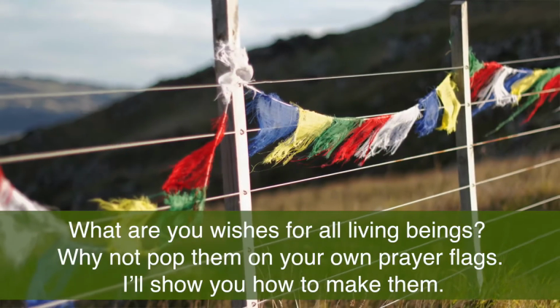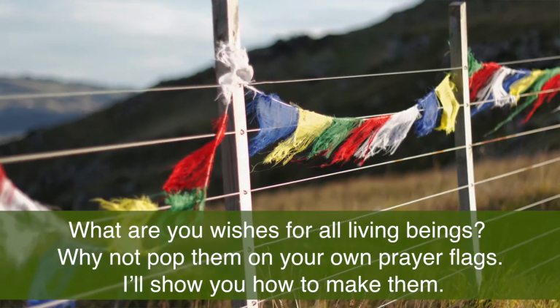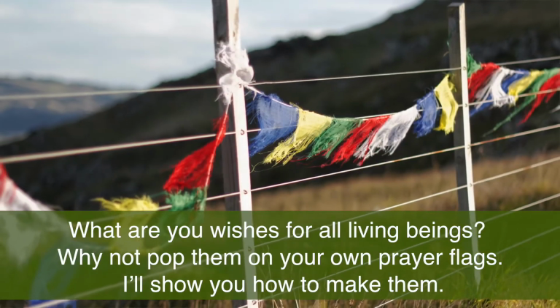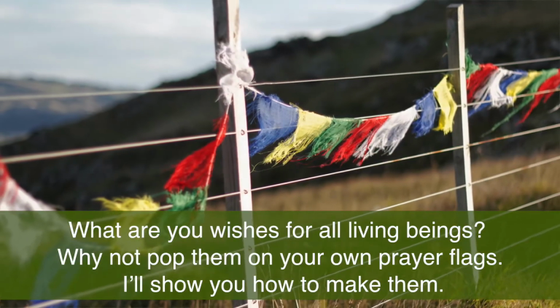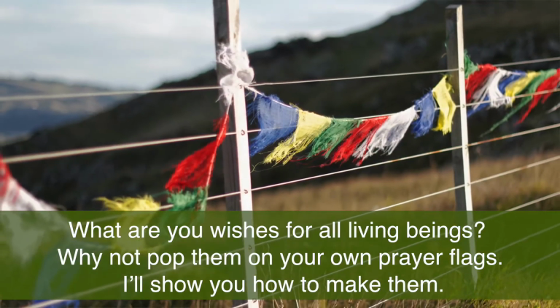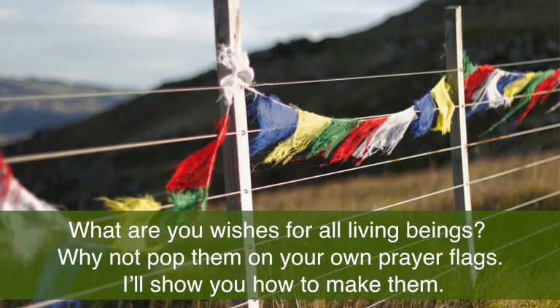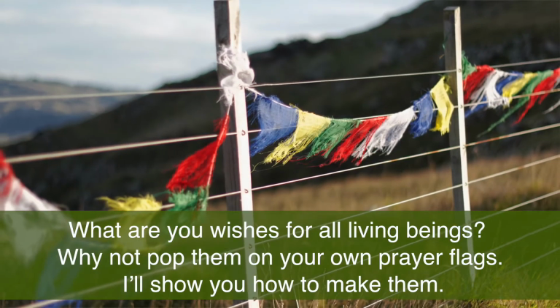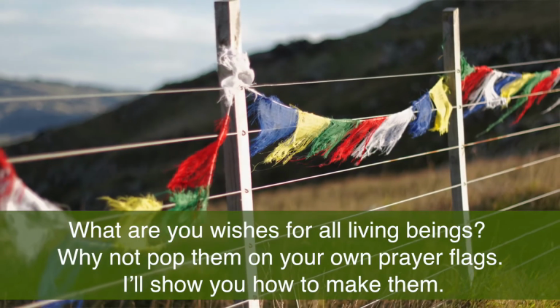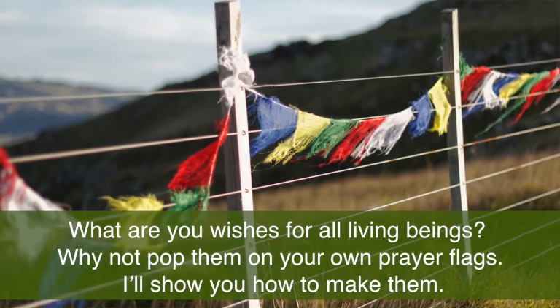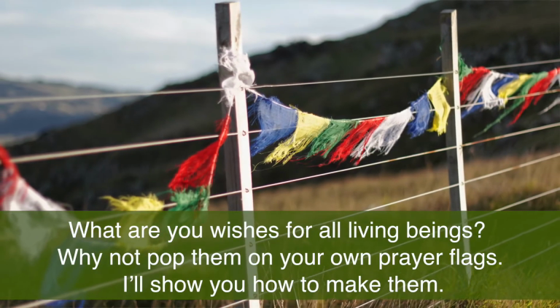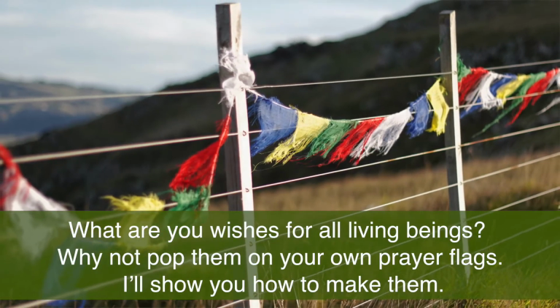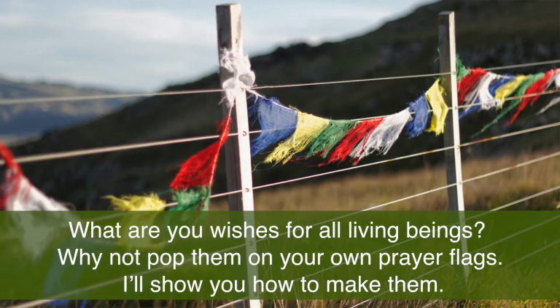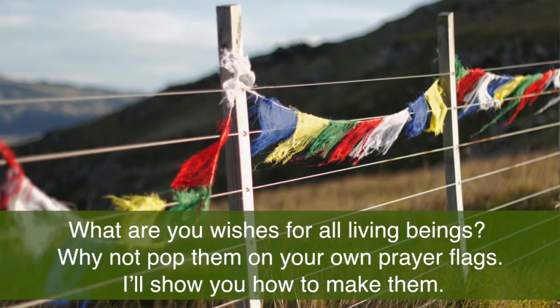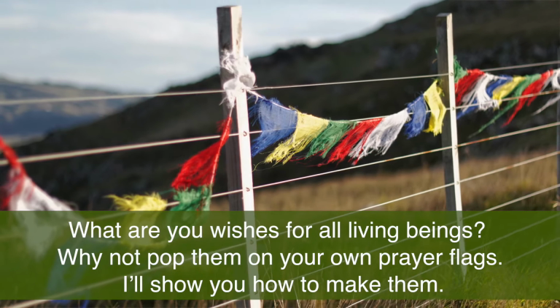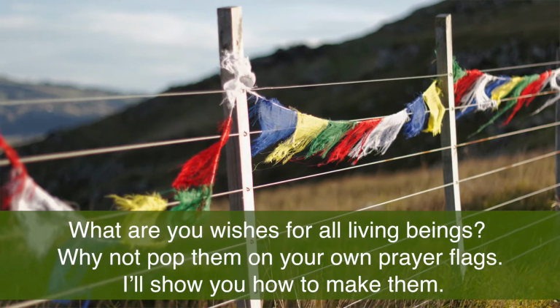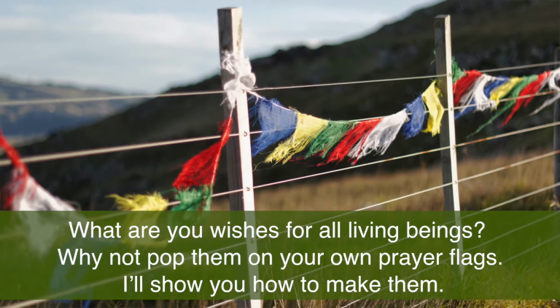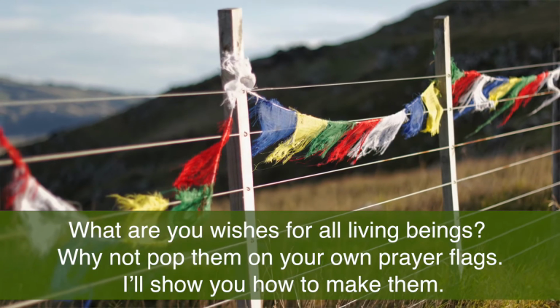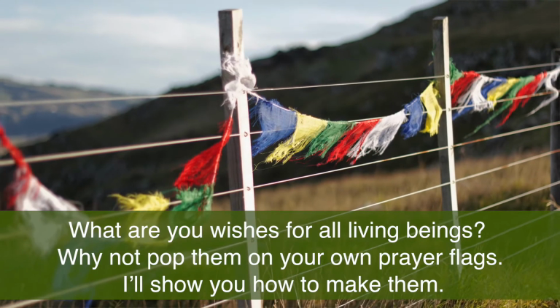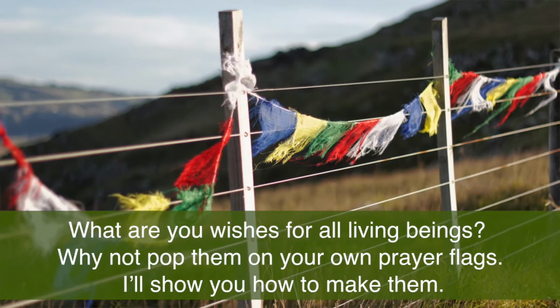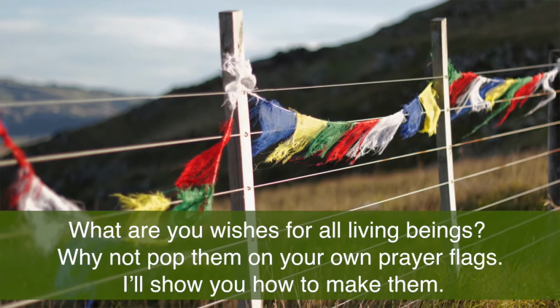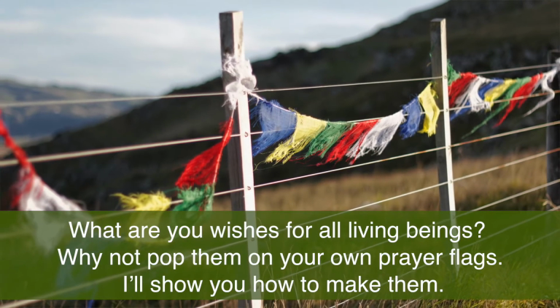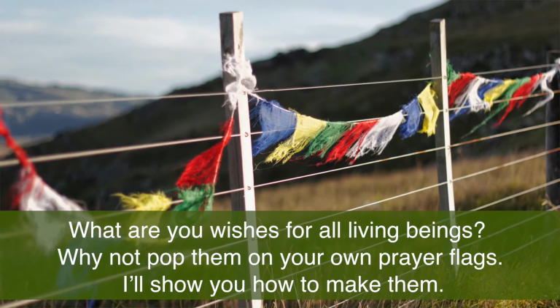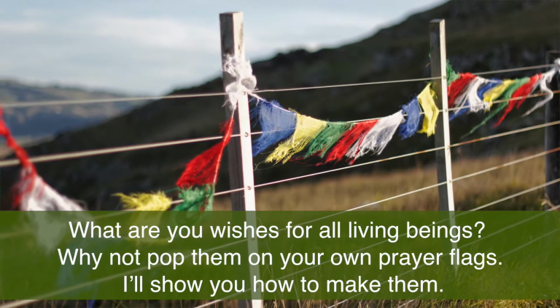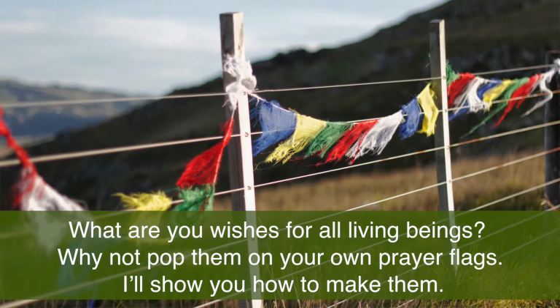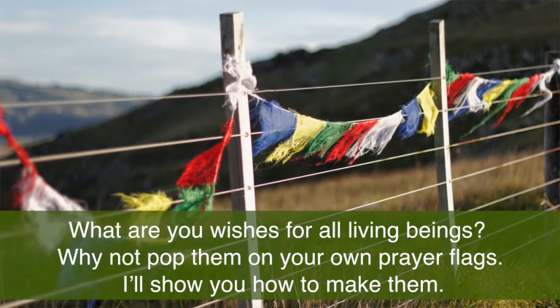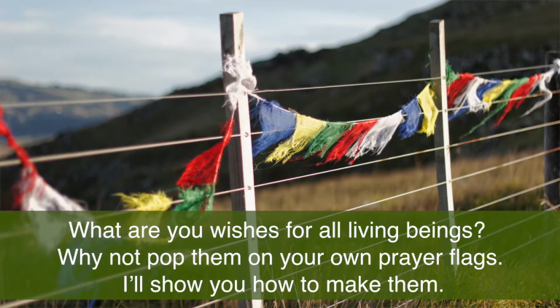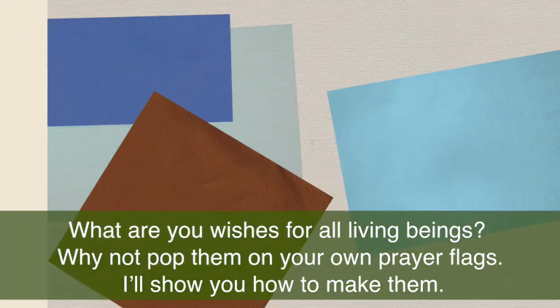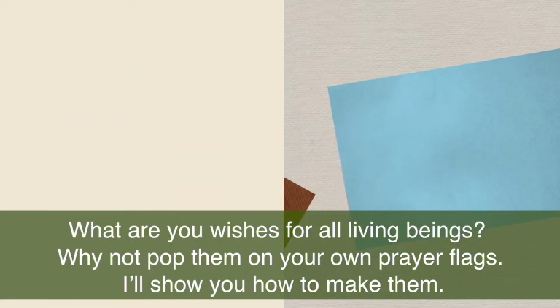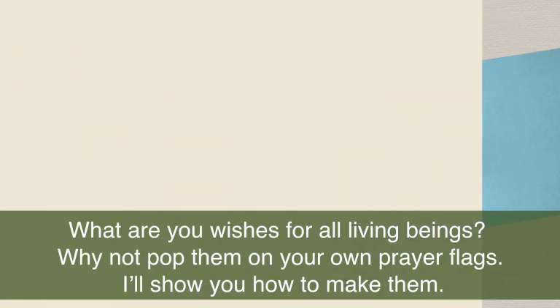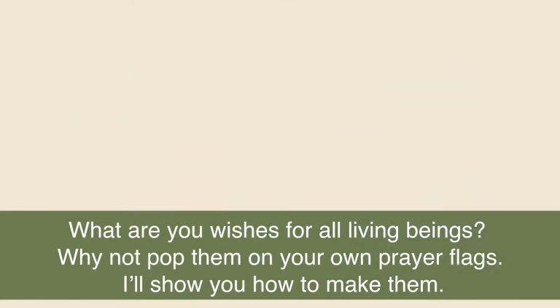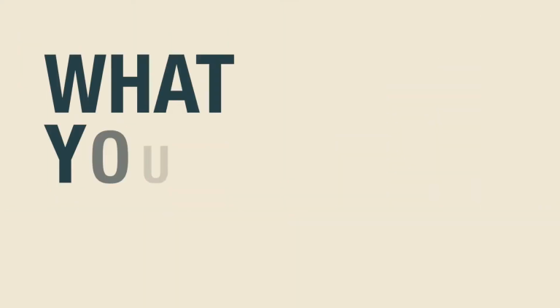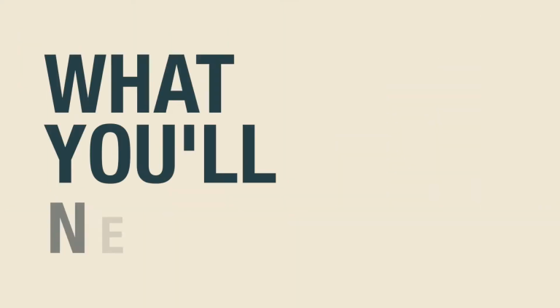What are your wishes for all living beings? Why not pop them on your own prayer flags? I'll show you how to make them.